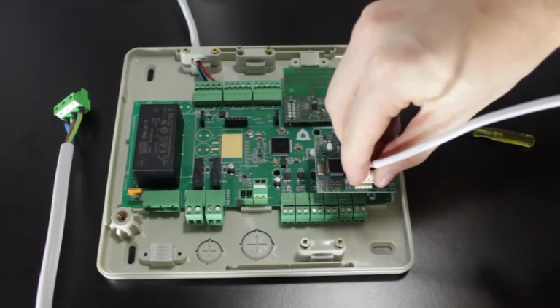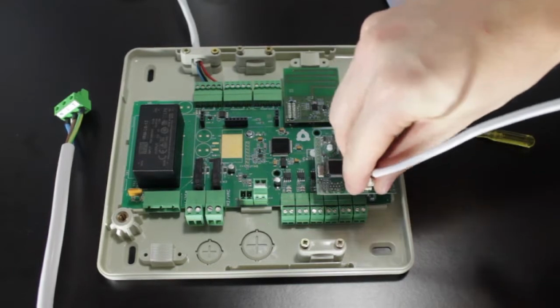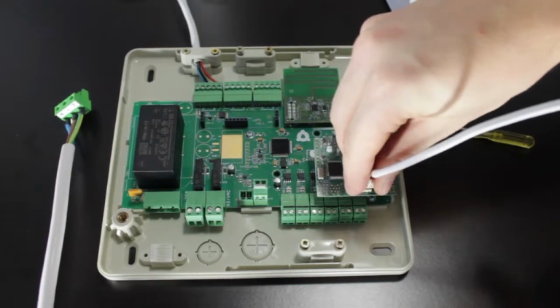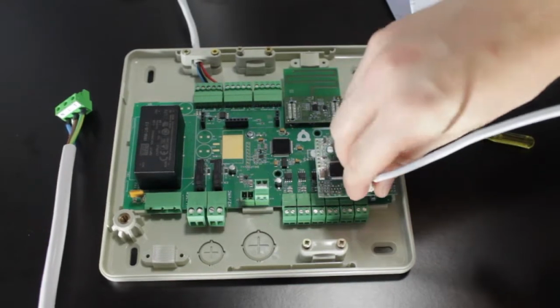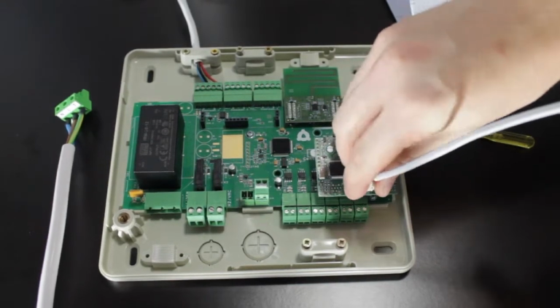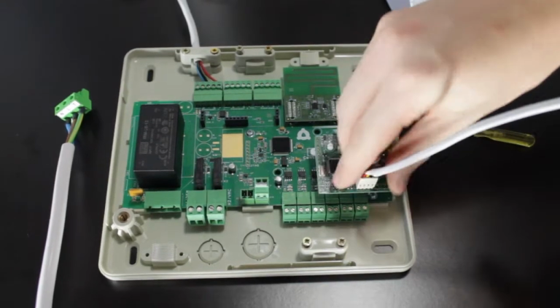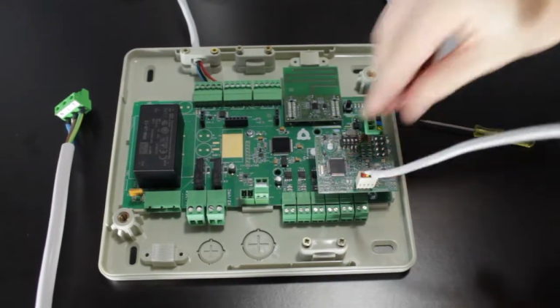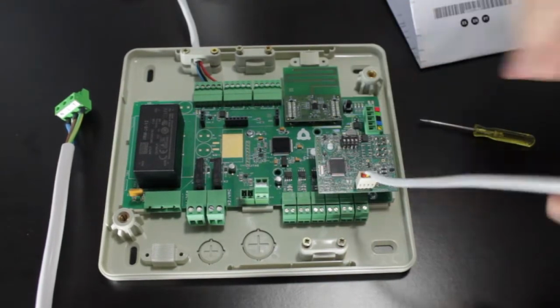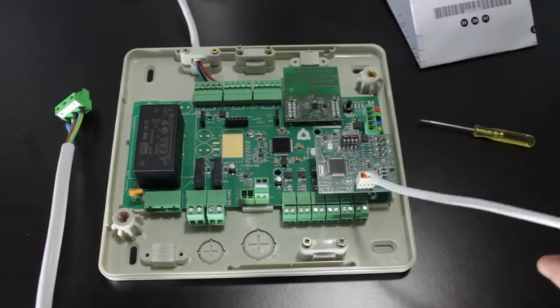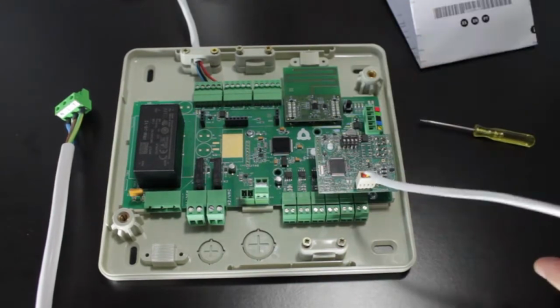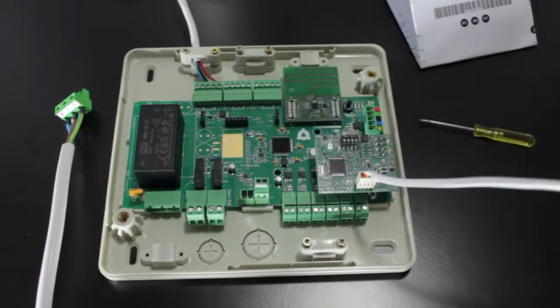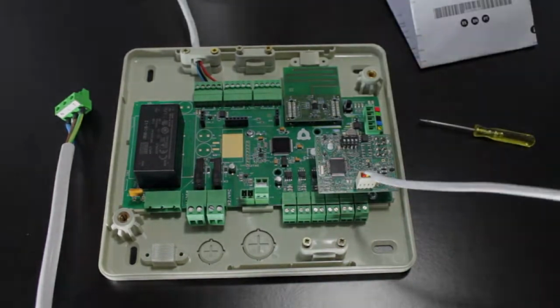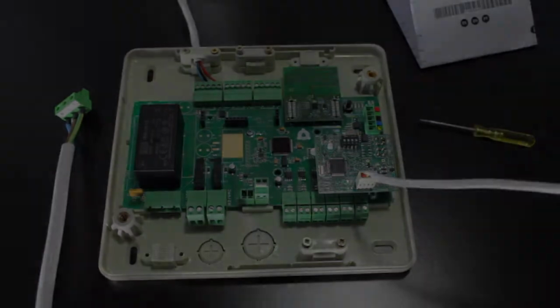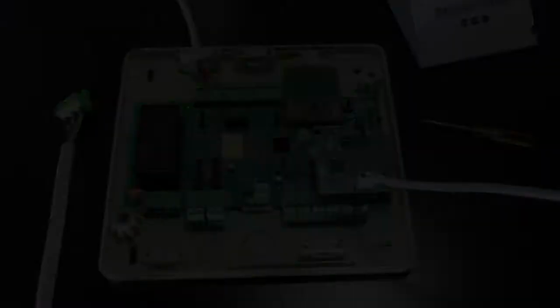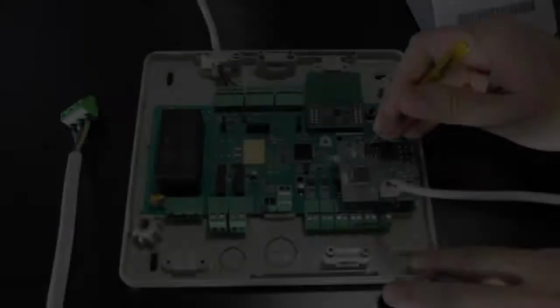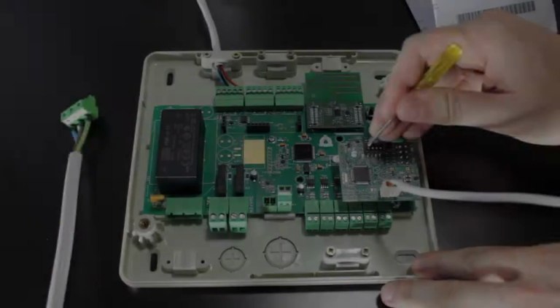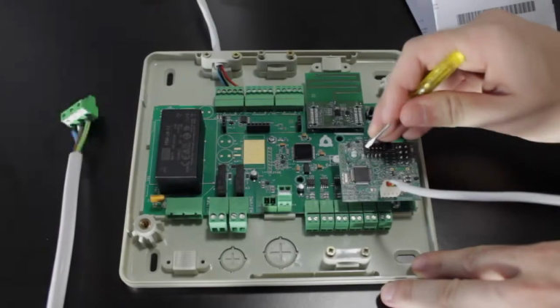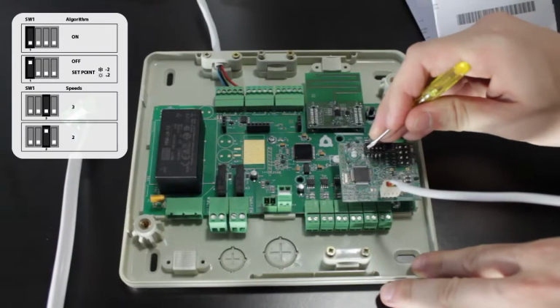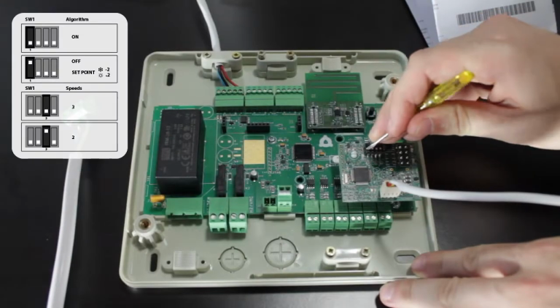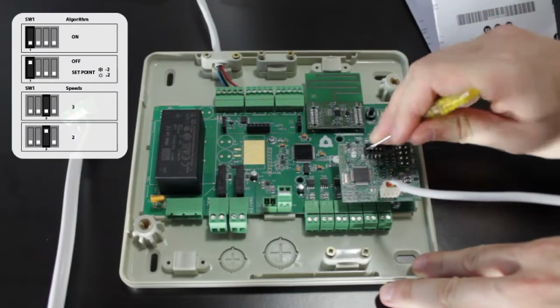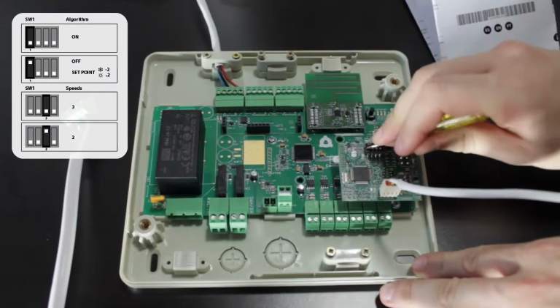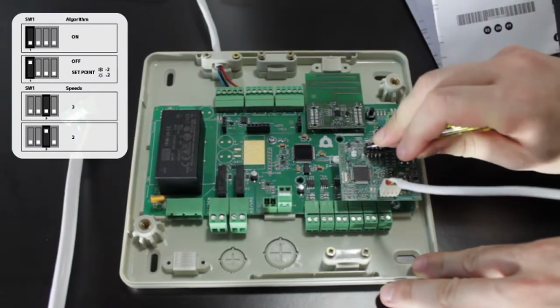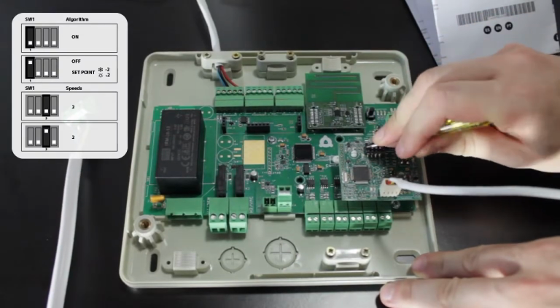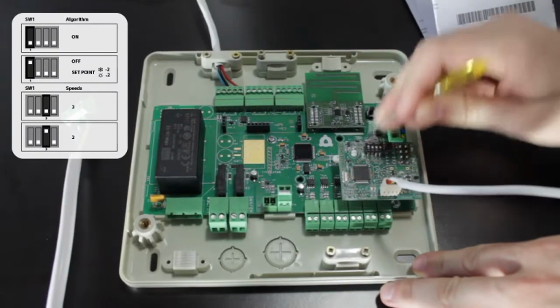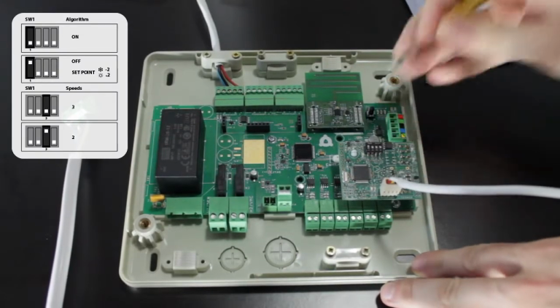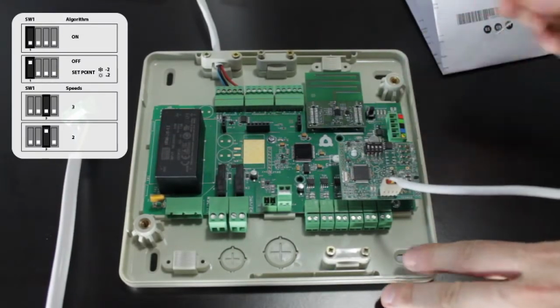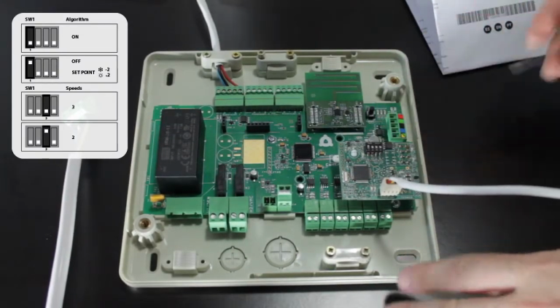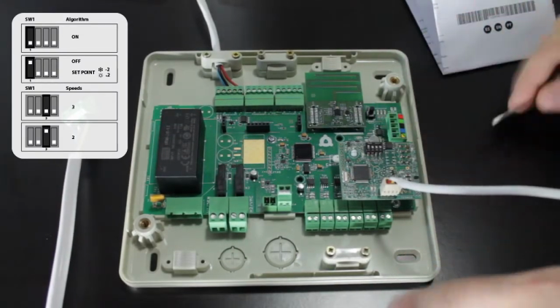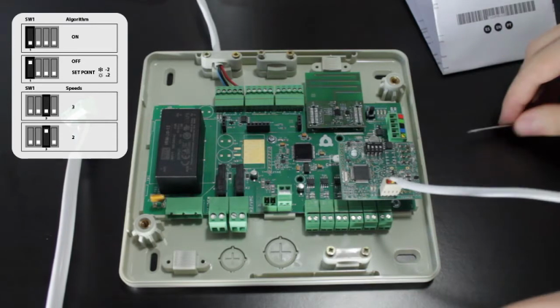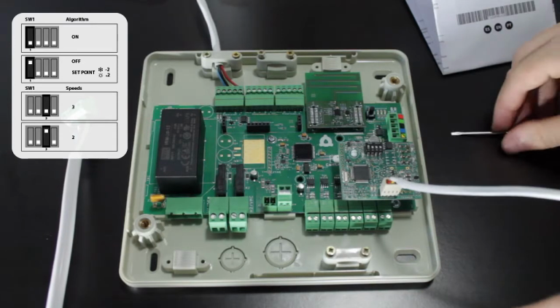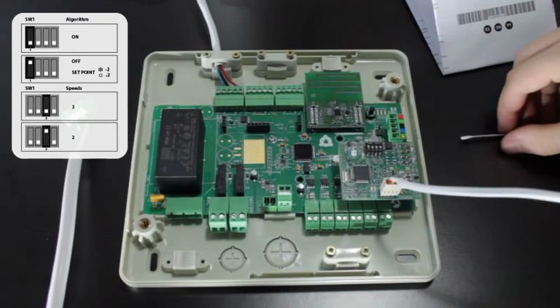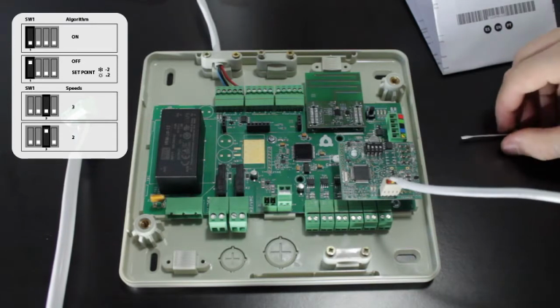Once all the connections are successfully made, configure the micro switch if necessary.